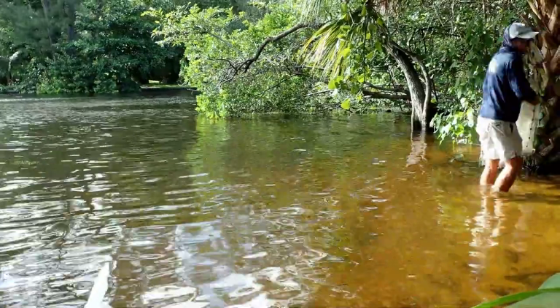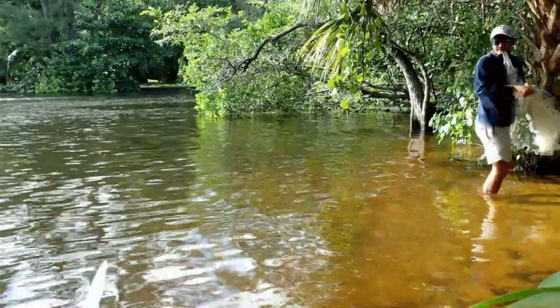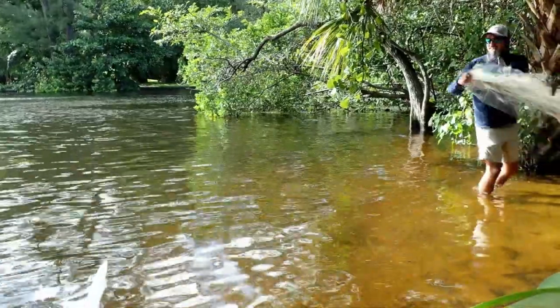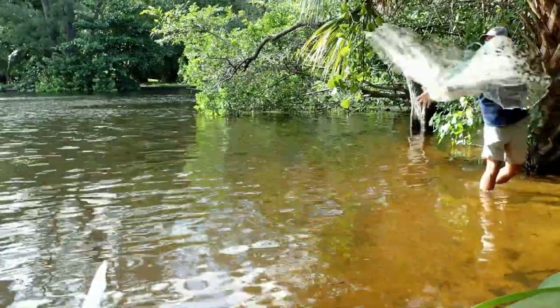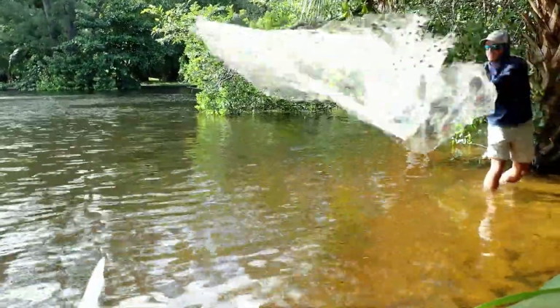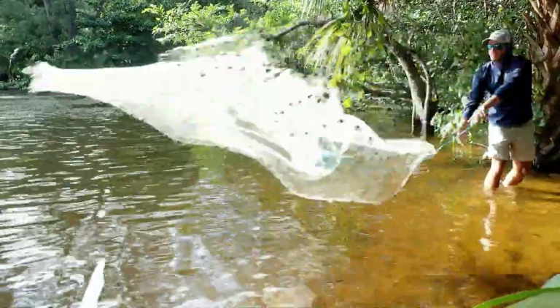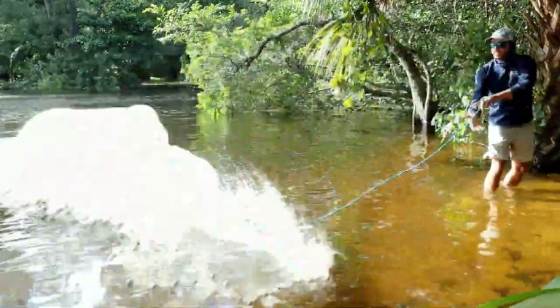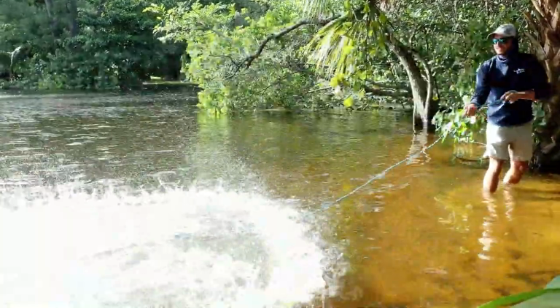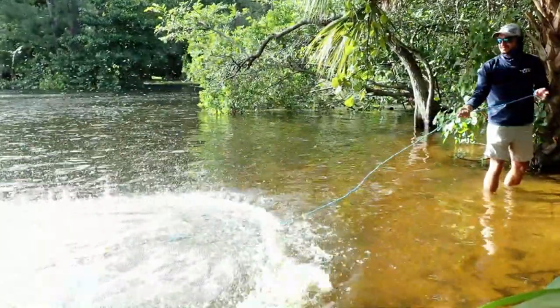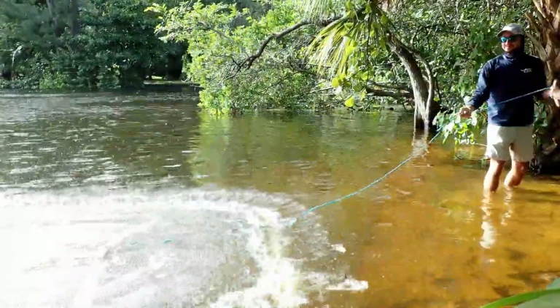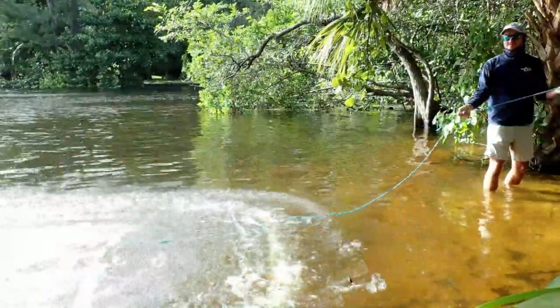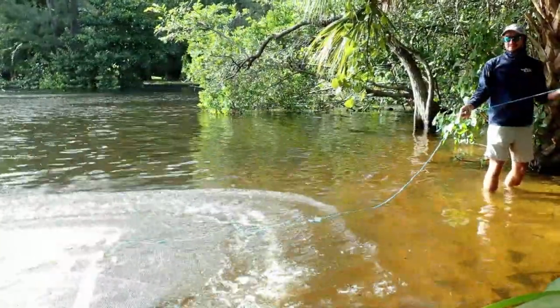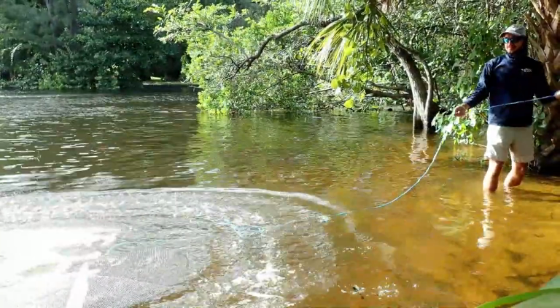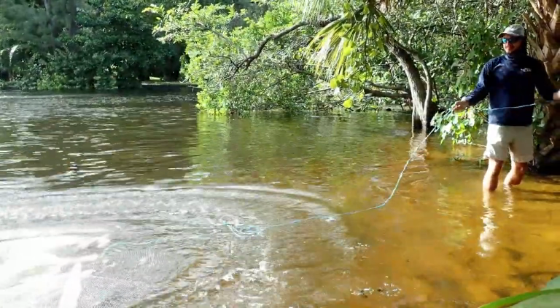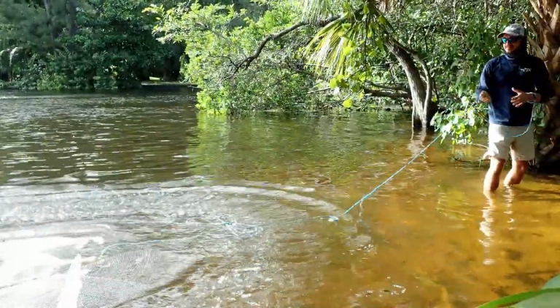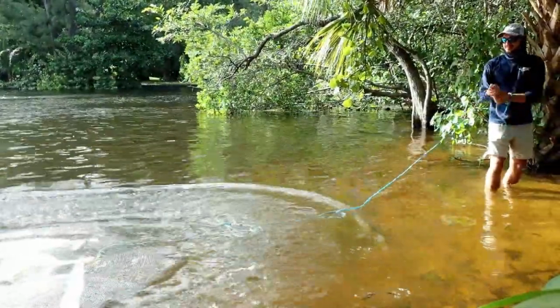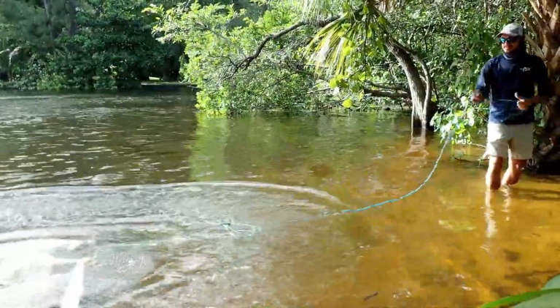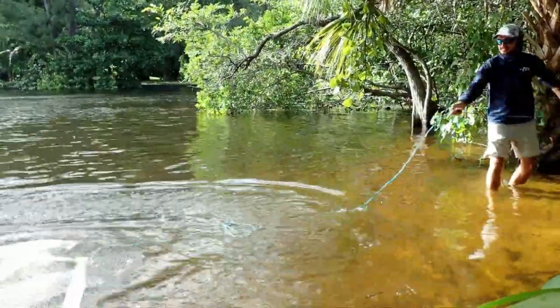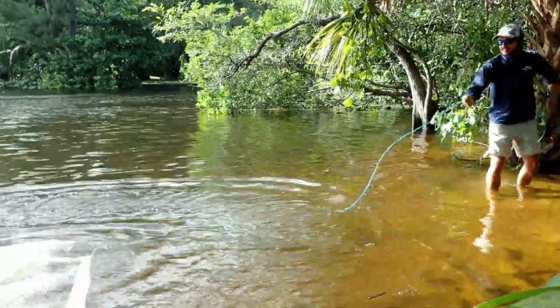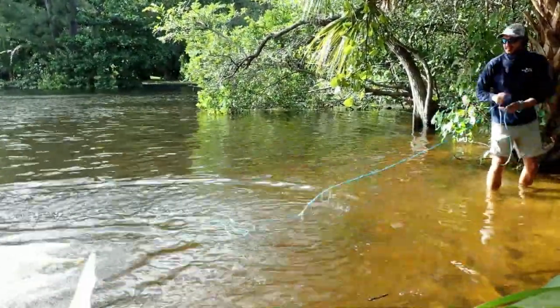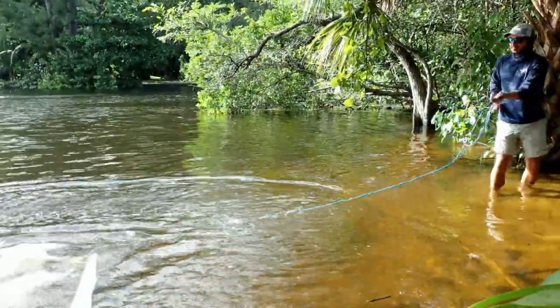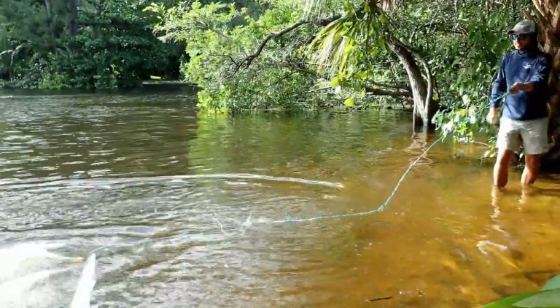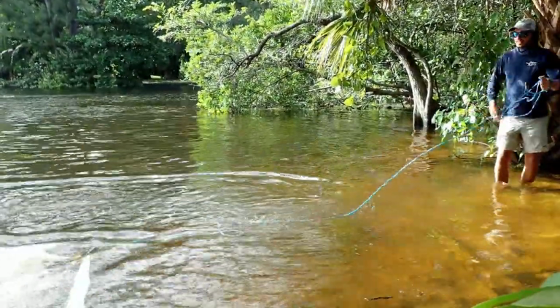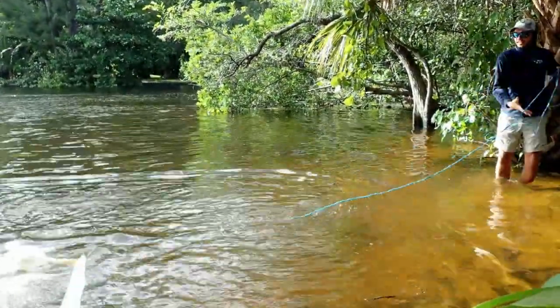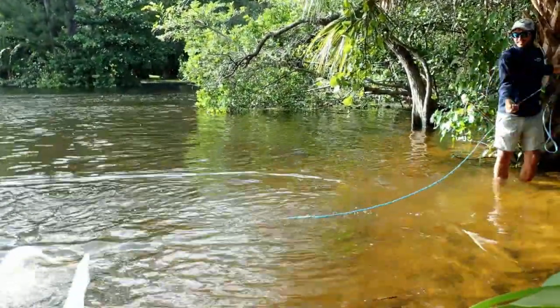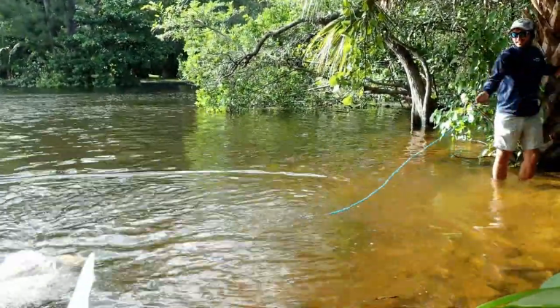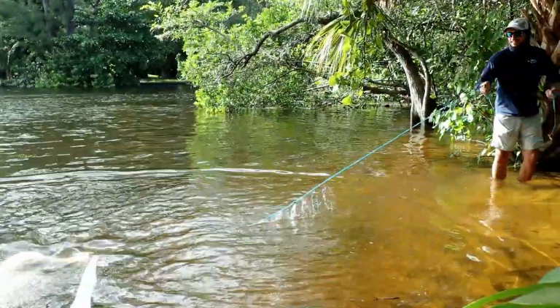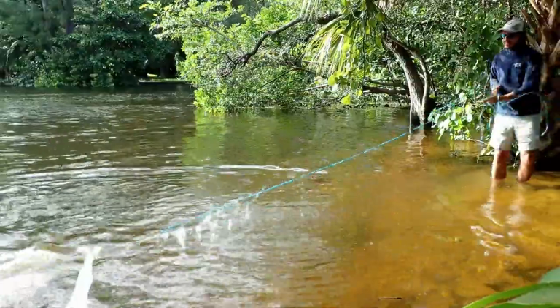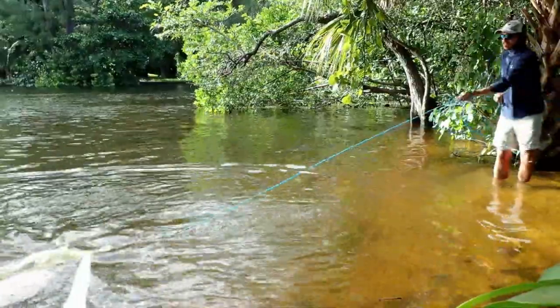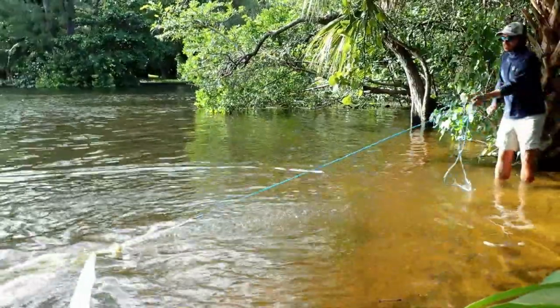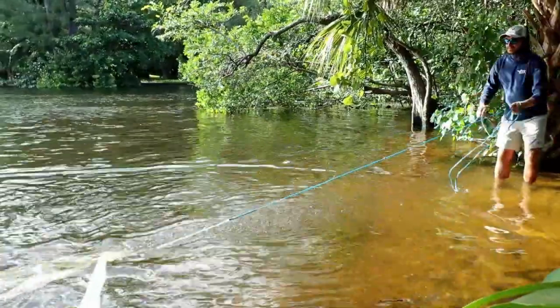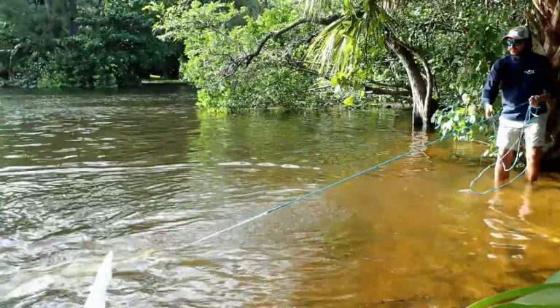We're going to catch some live bait today, use some lures, mix it up and see what we can catch.